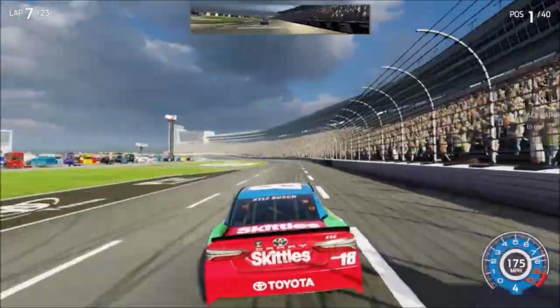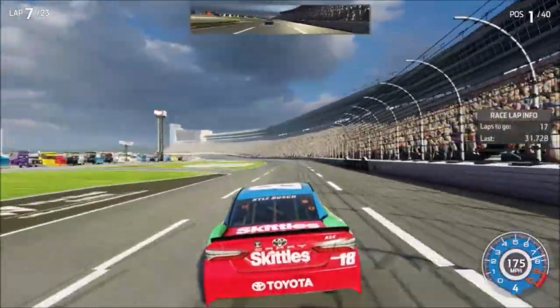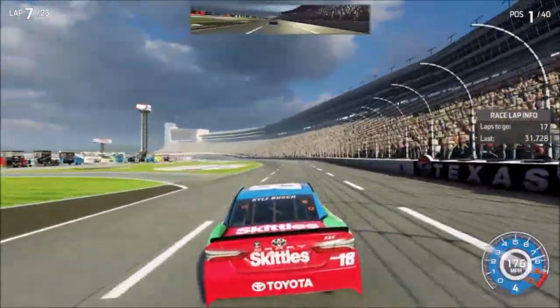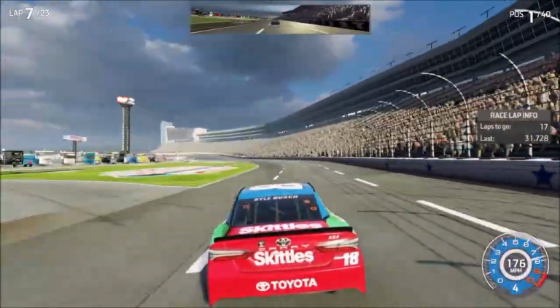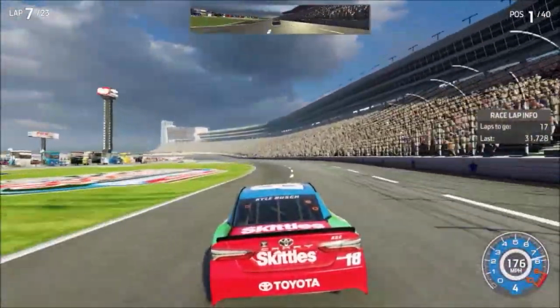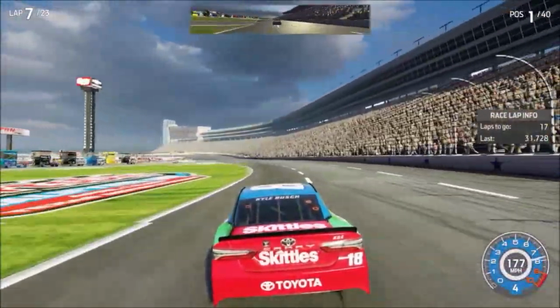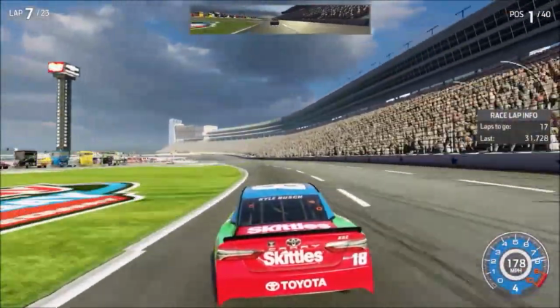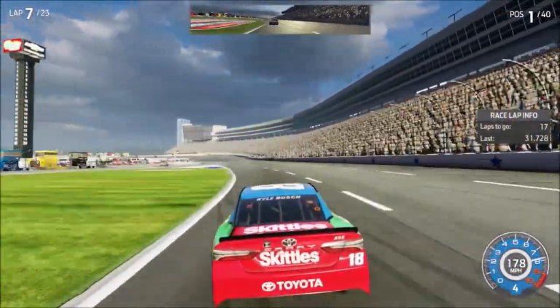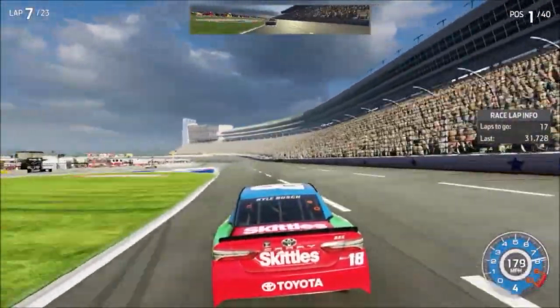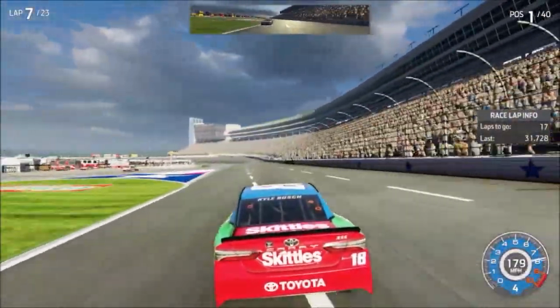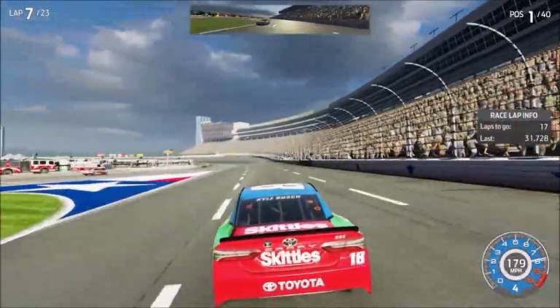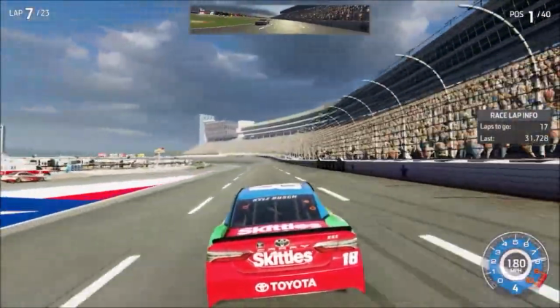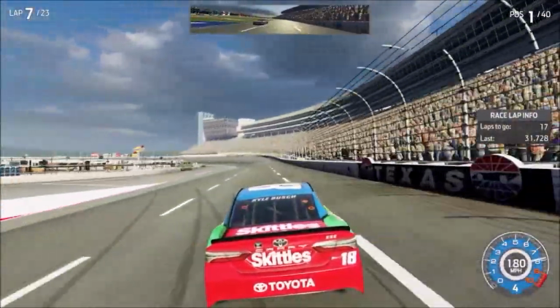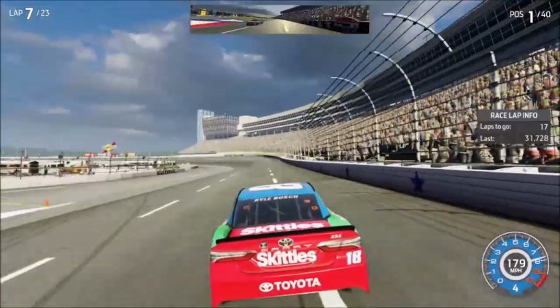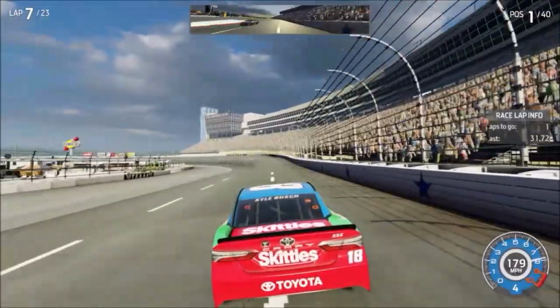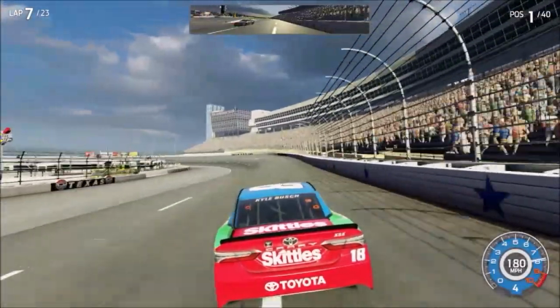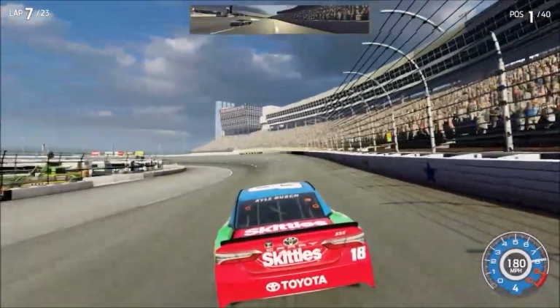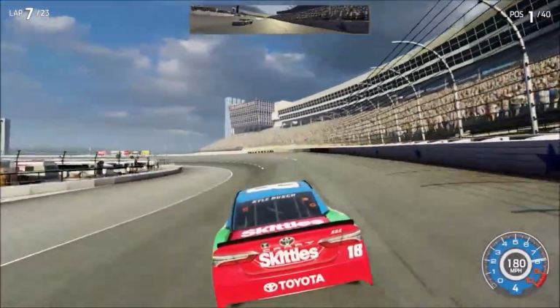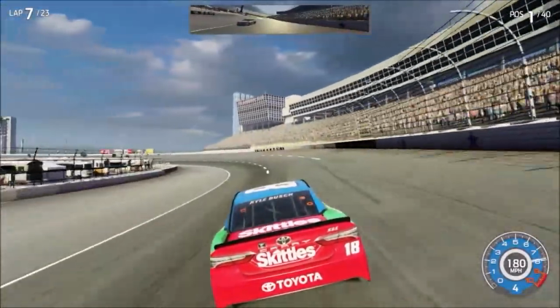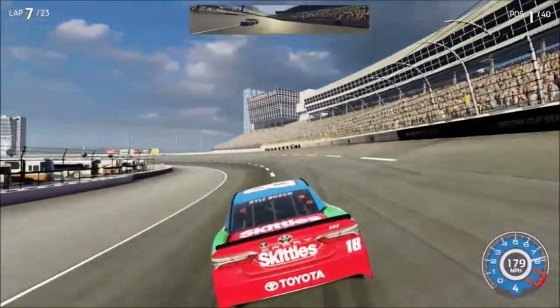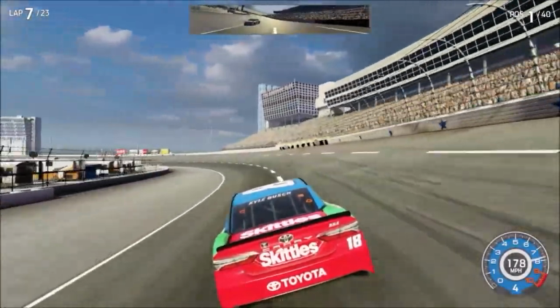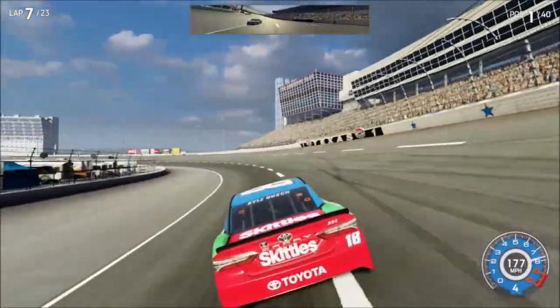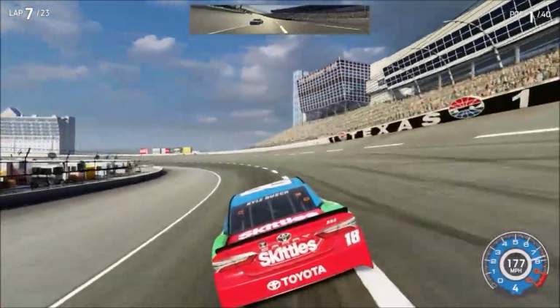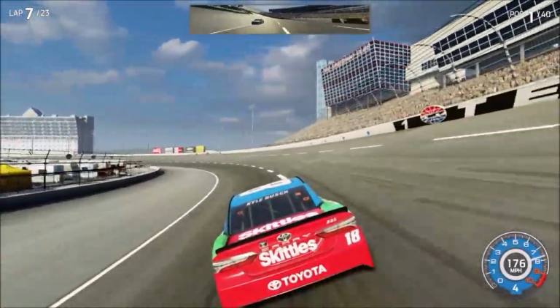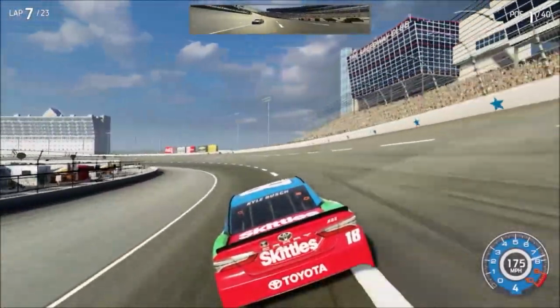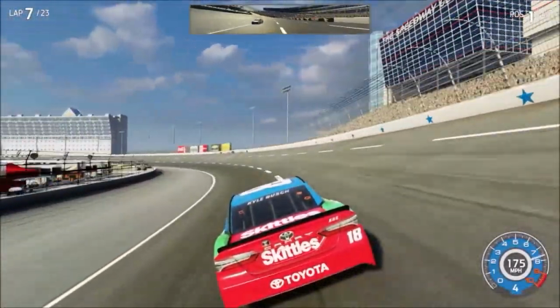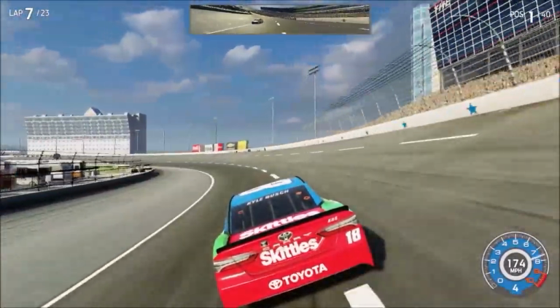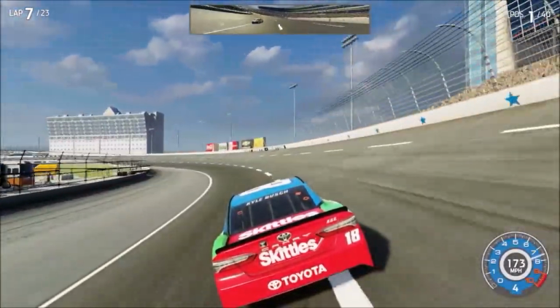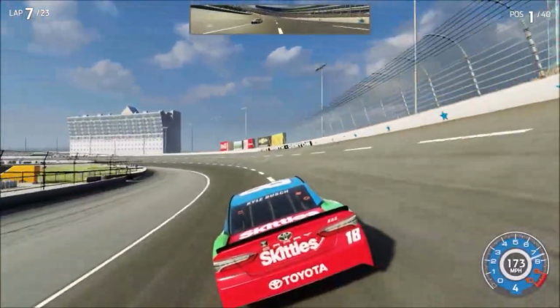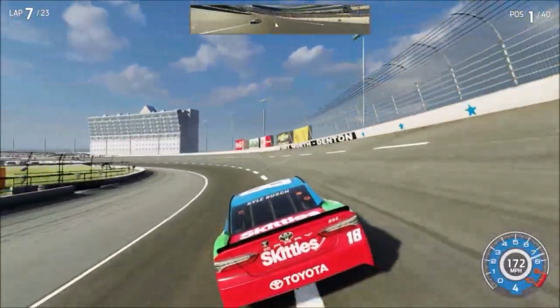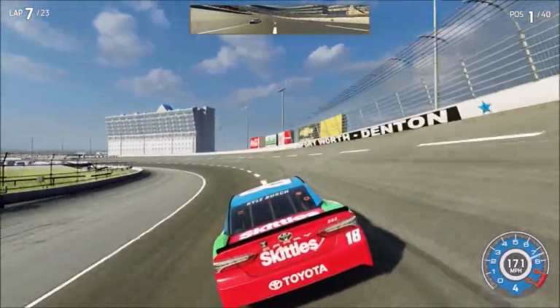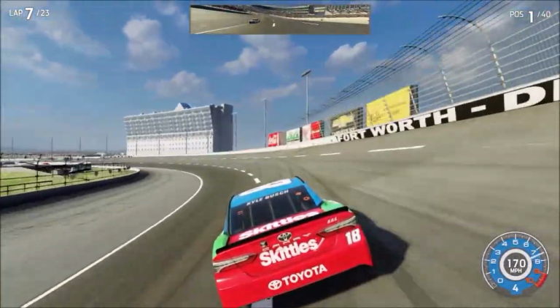To ascend while flying, you have to keep pressing the X button. To ascend quickly, you have to press the X button repeatedly.